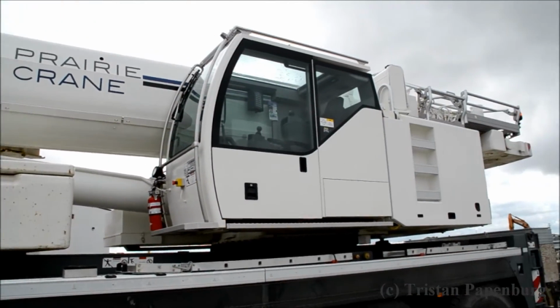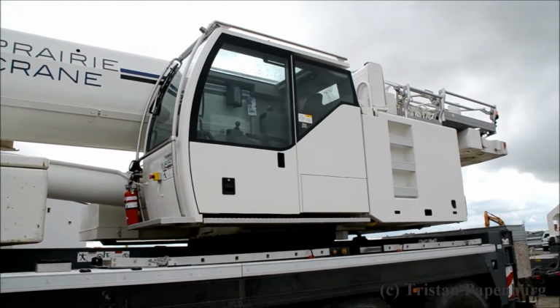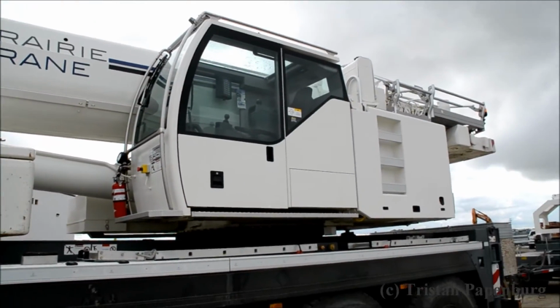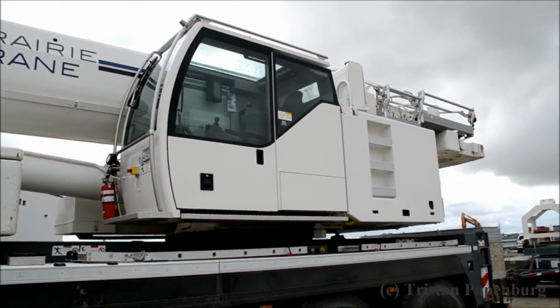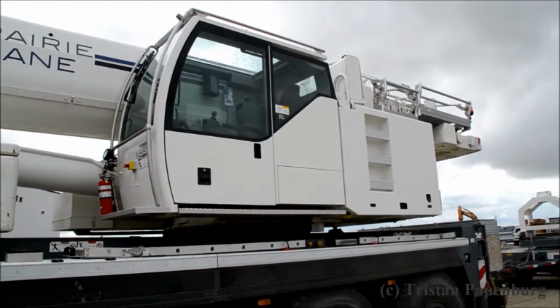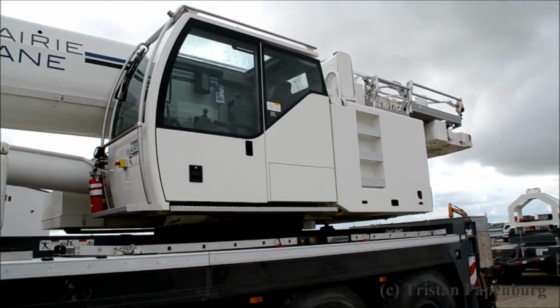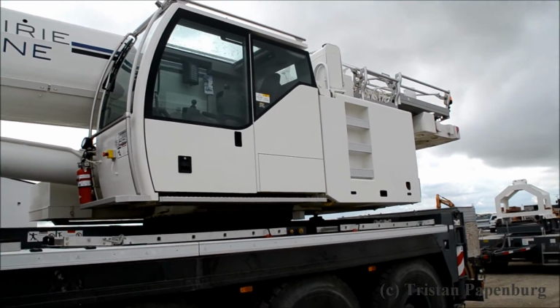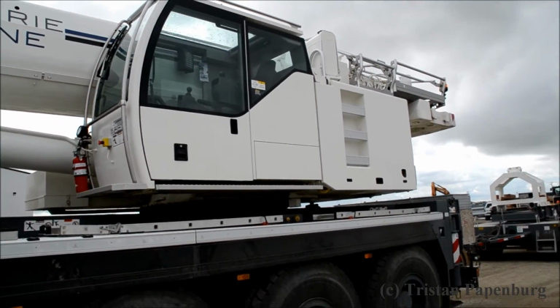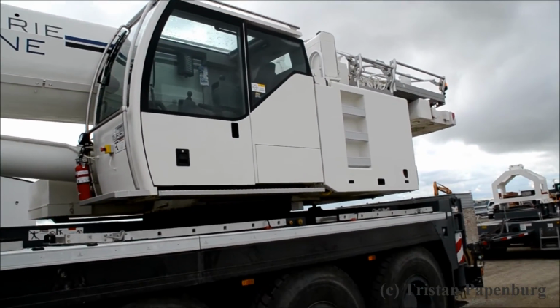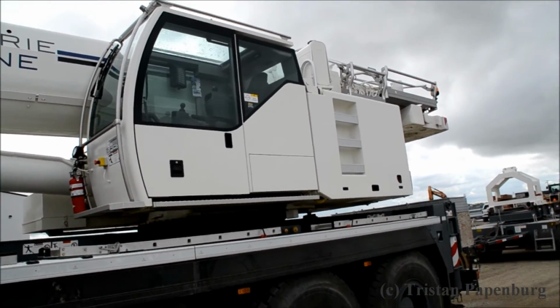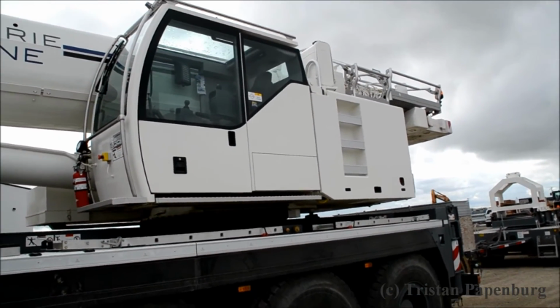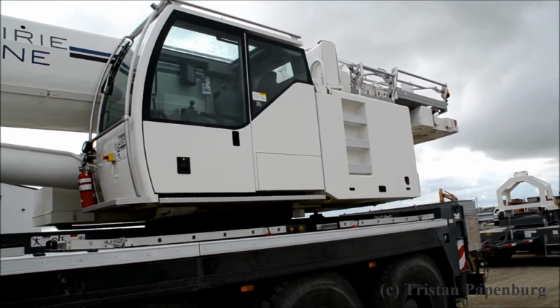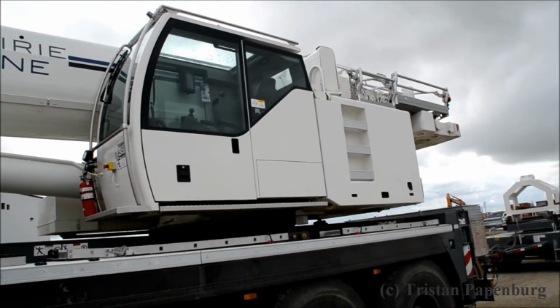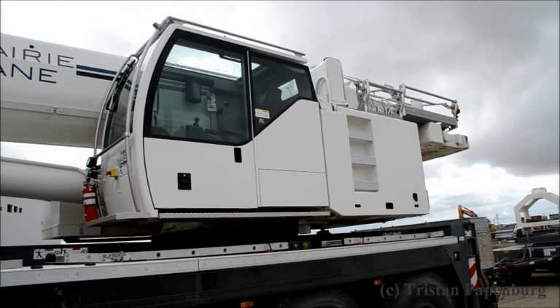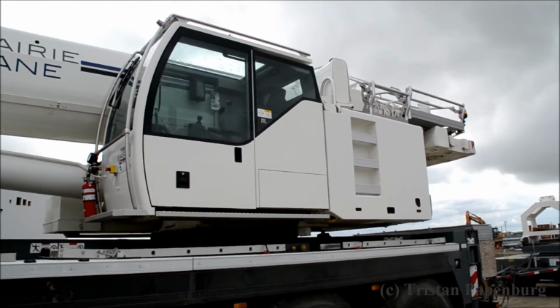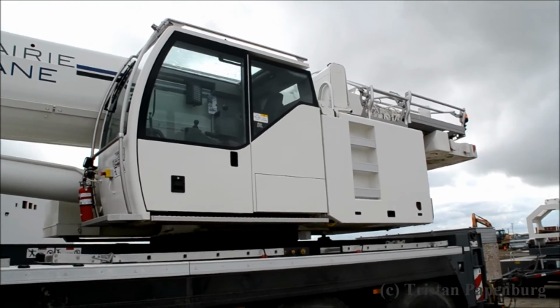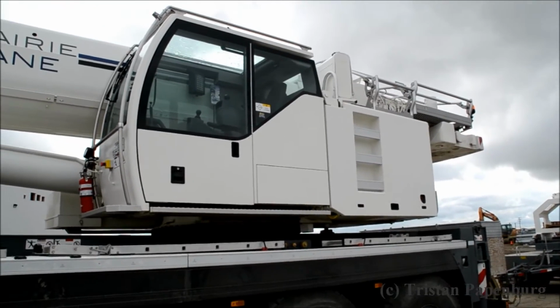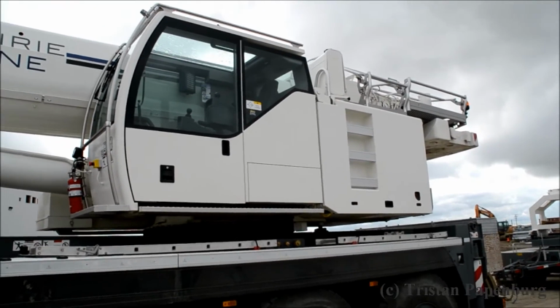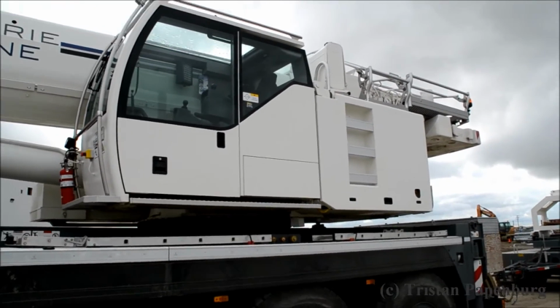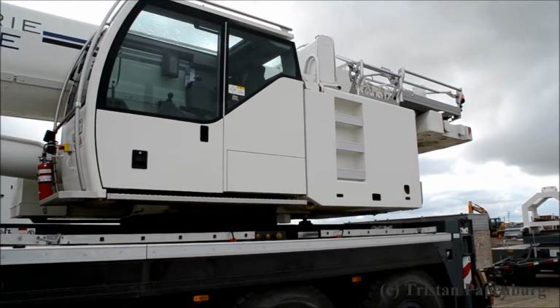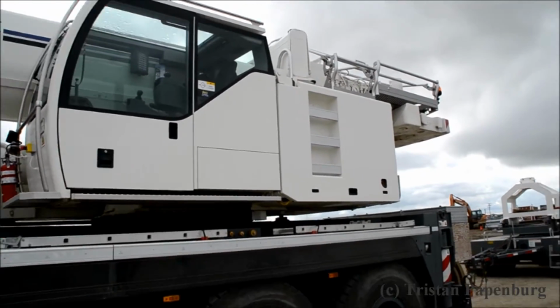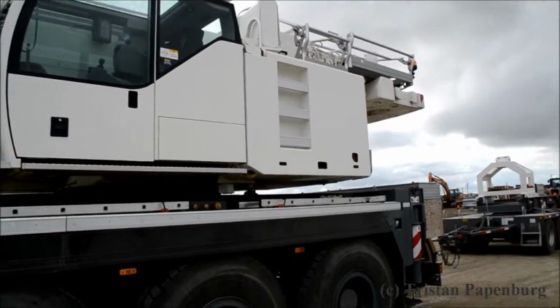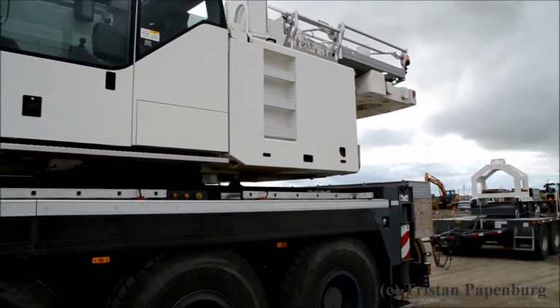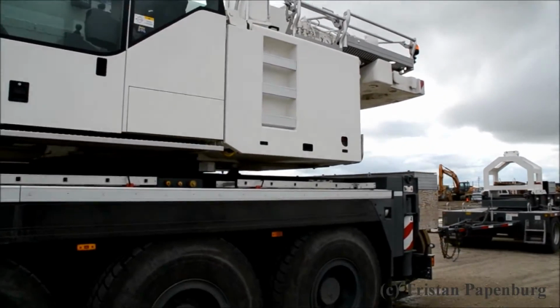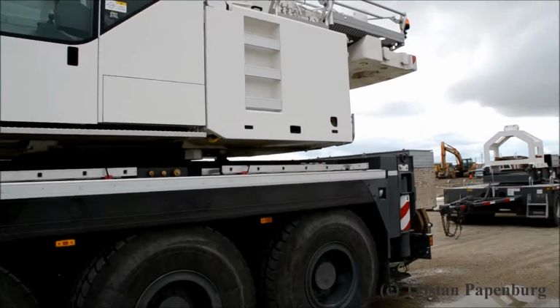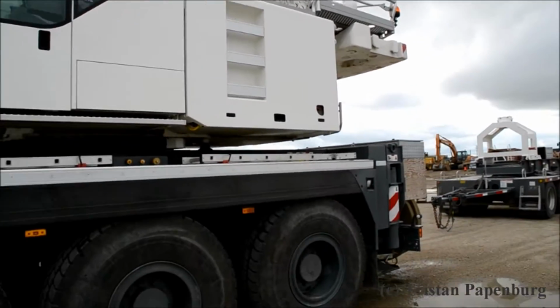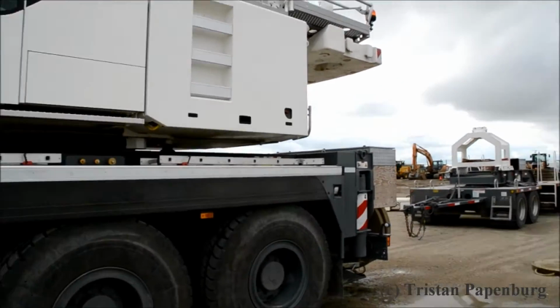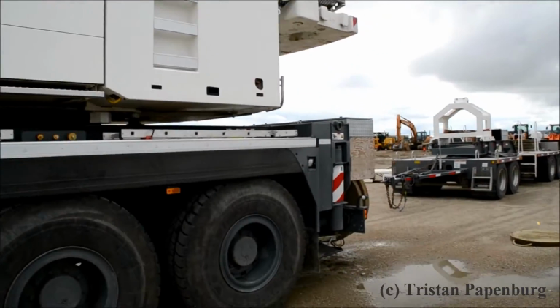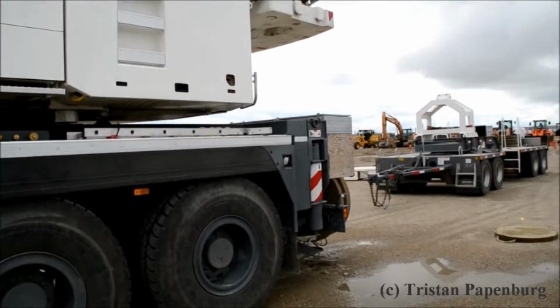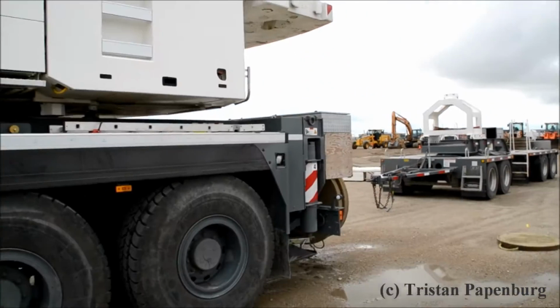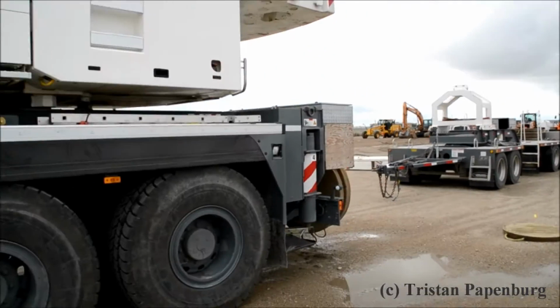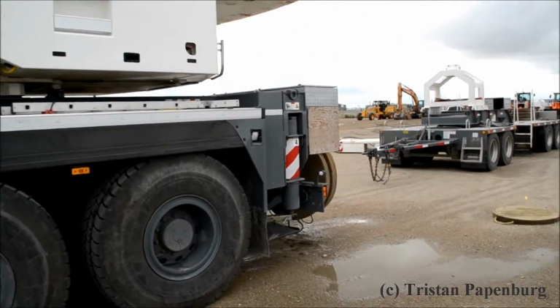Operating cab — that's the cab where the operator sits on the upper. Then we move to the back.